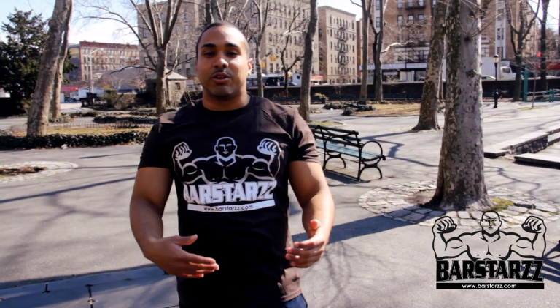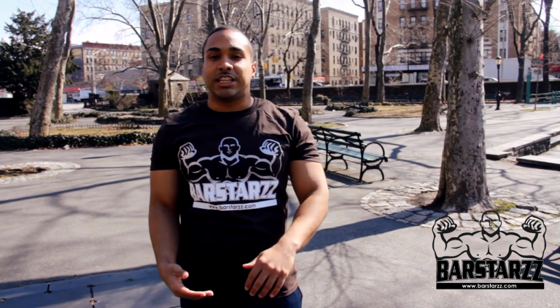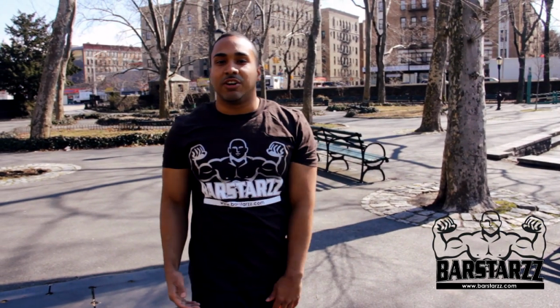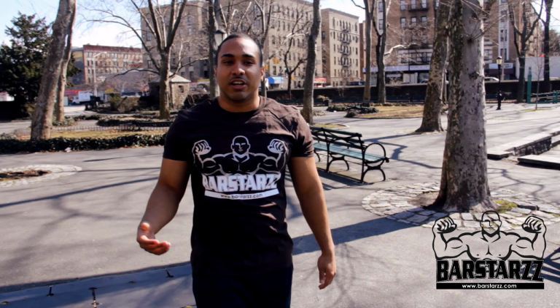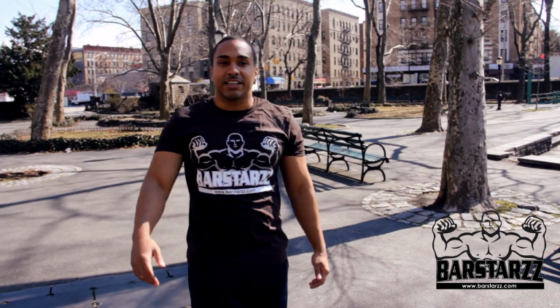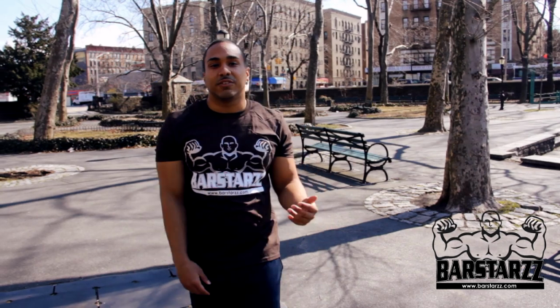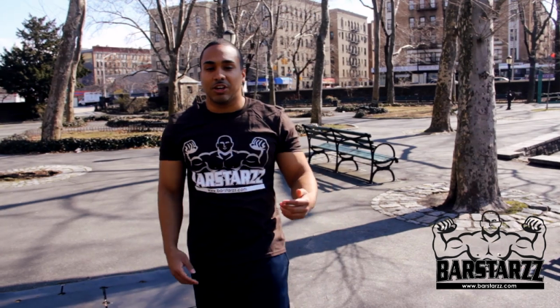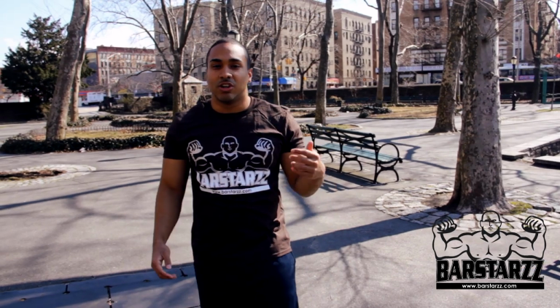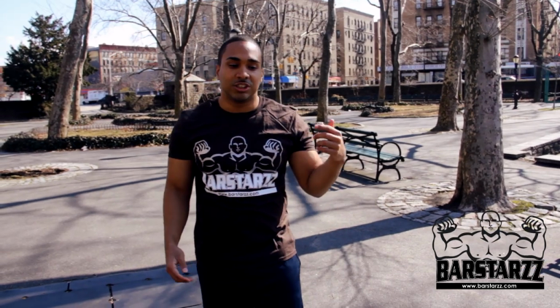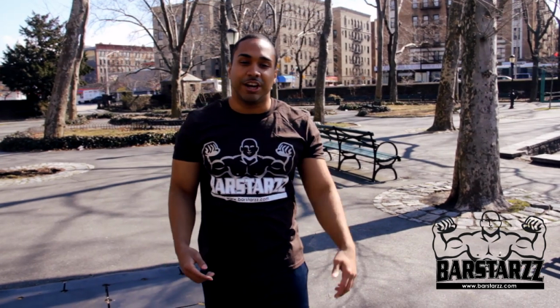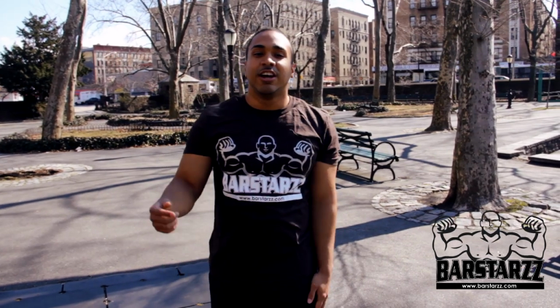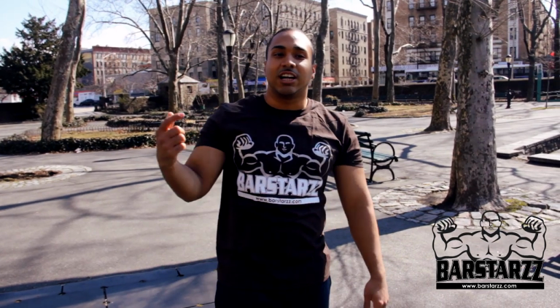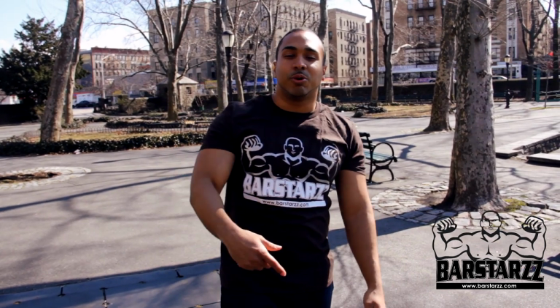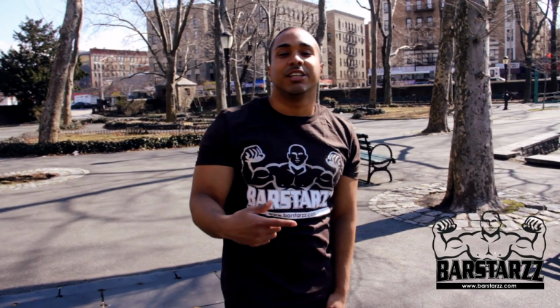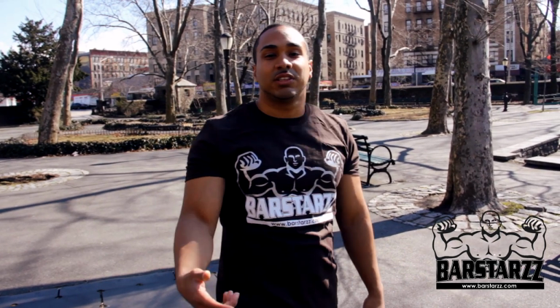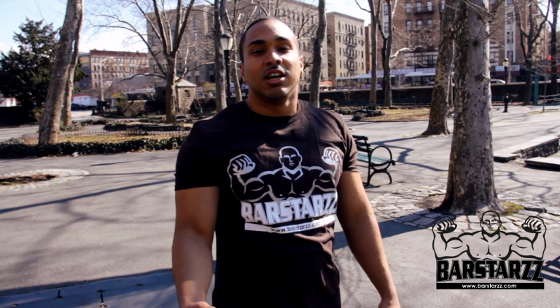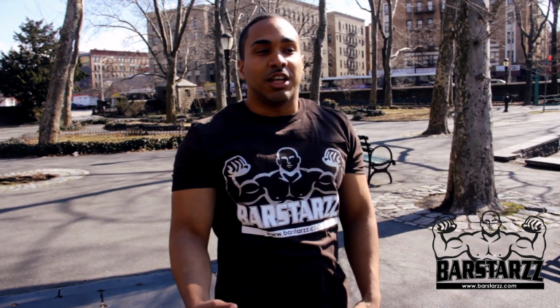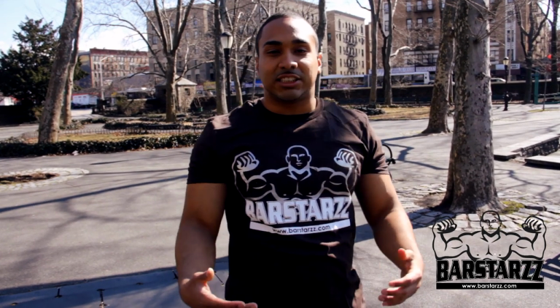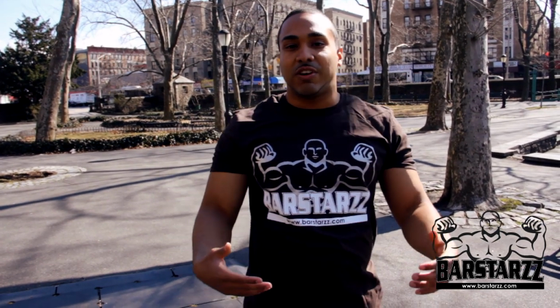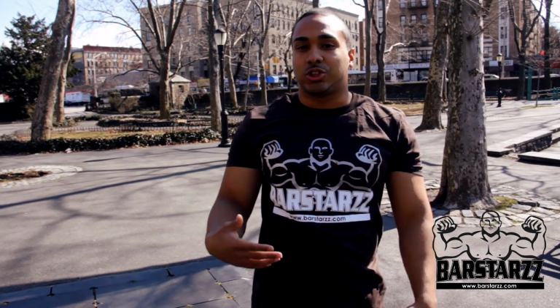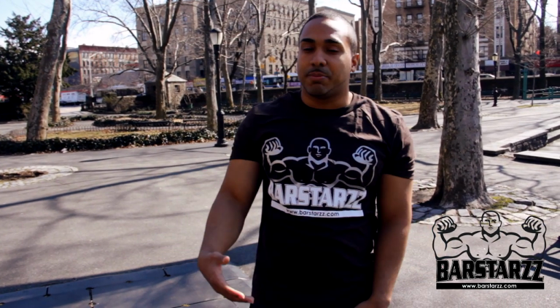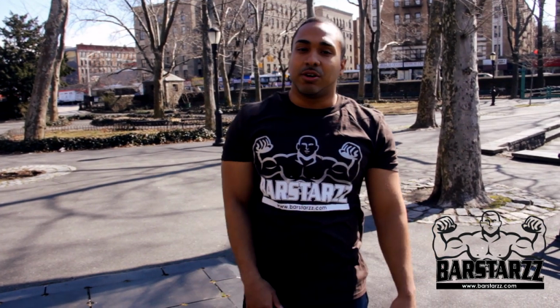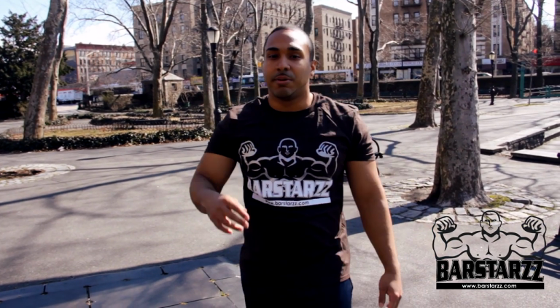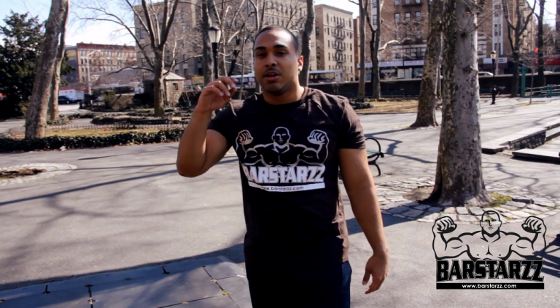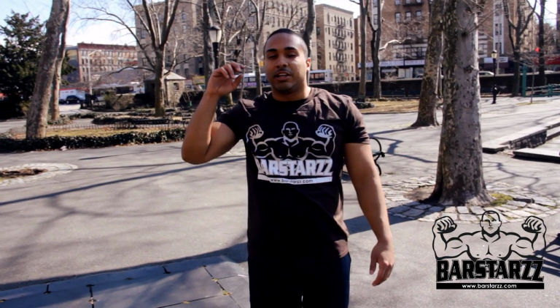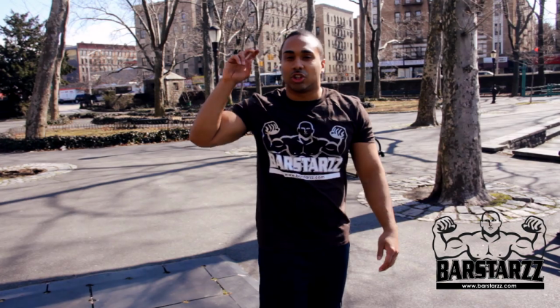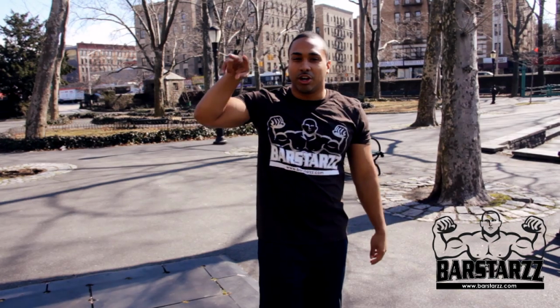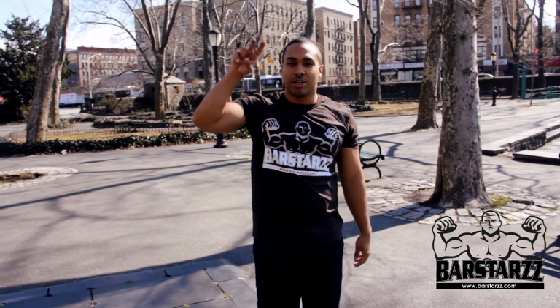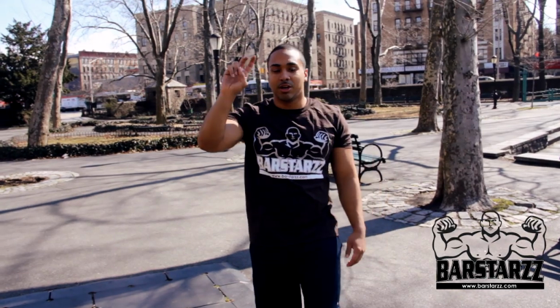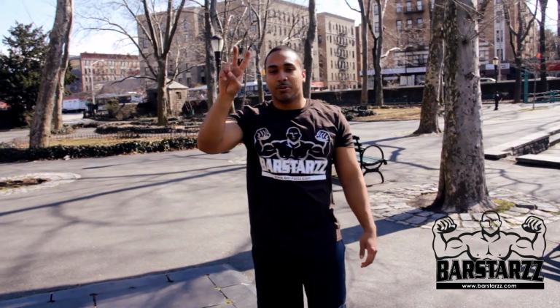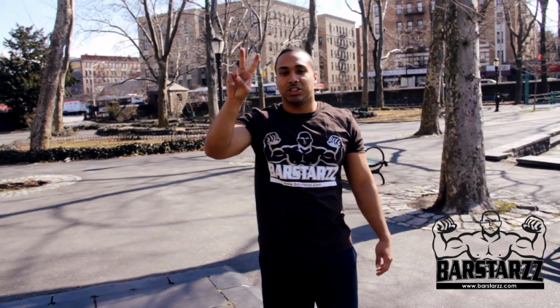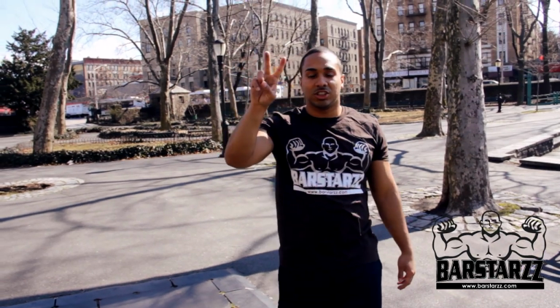Try the routine out. If you like it, like the video, share, and comment on what the next video should be about. Peace.